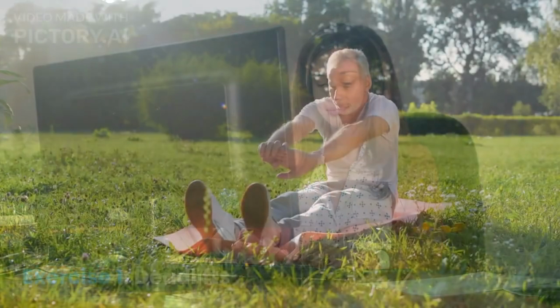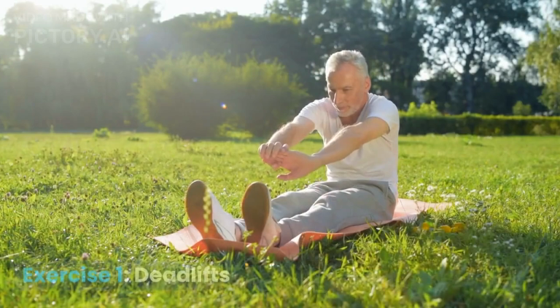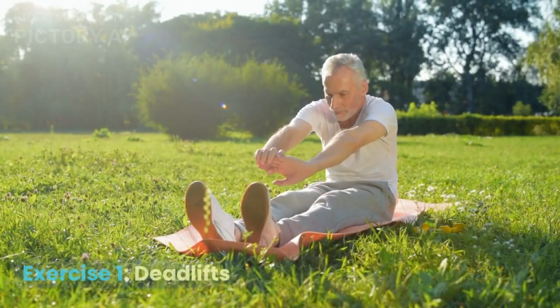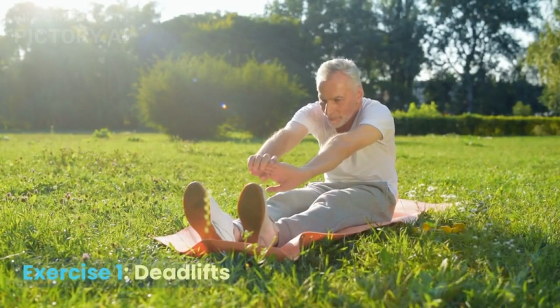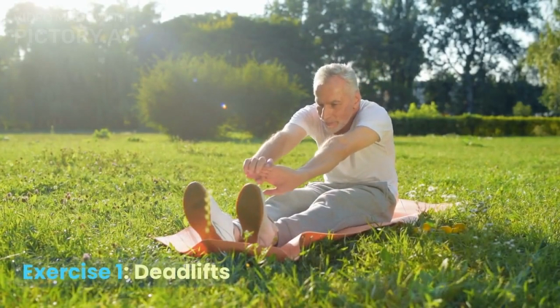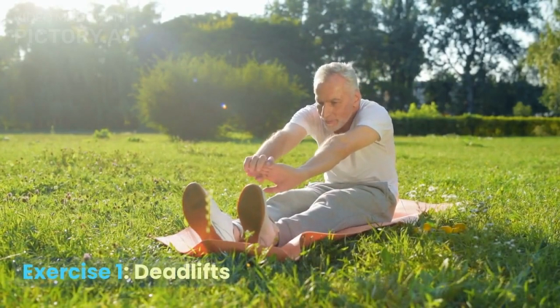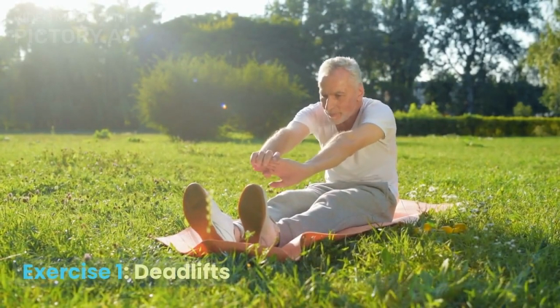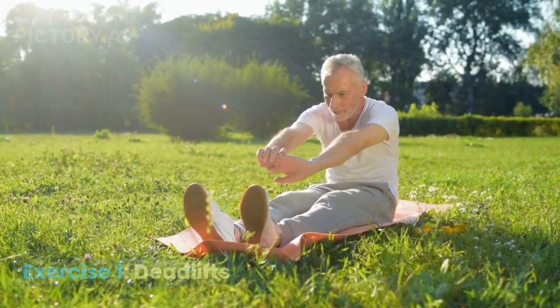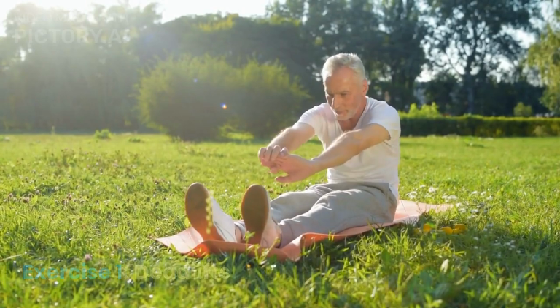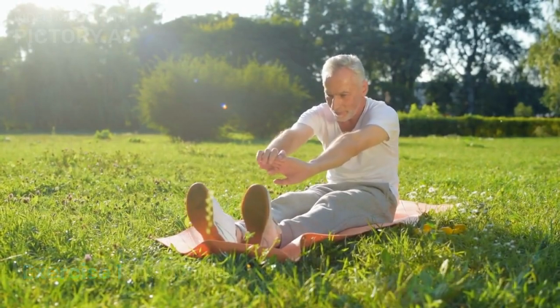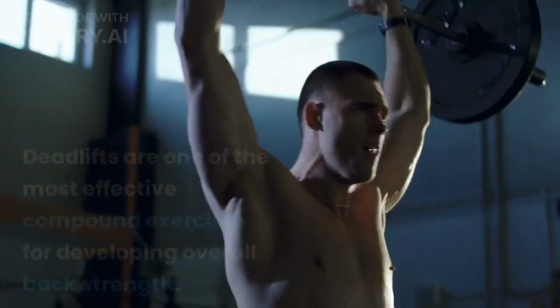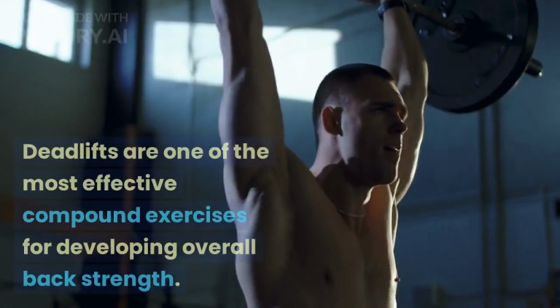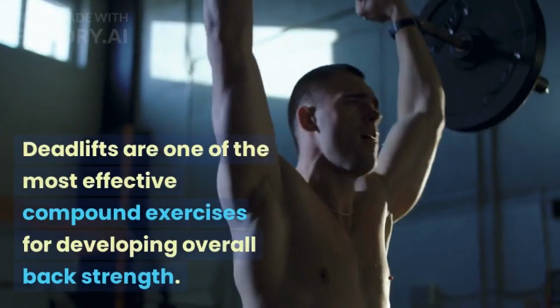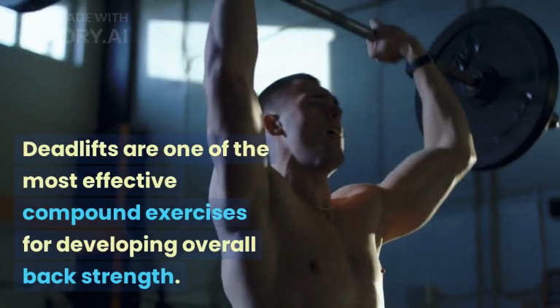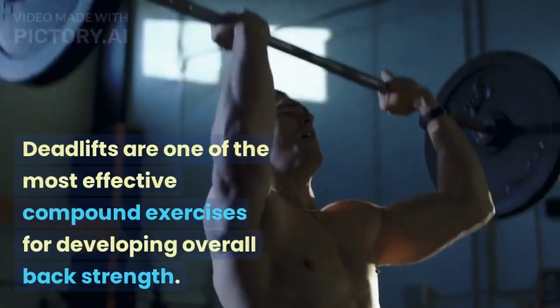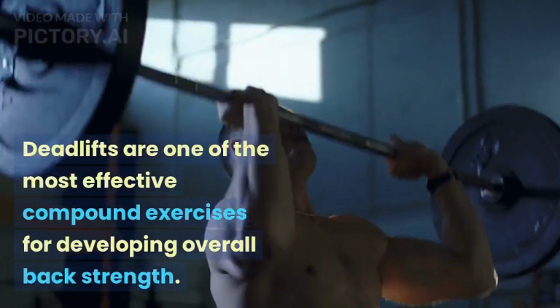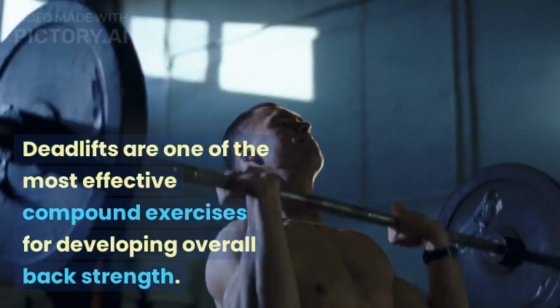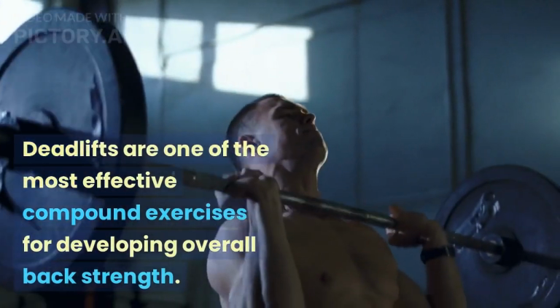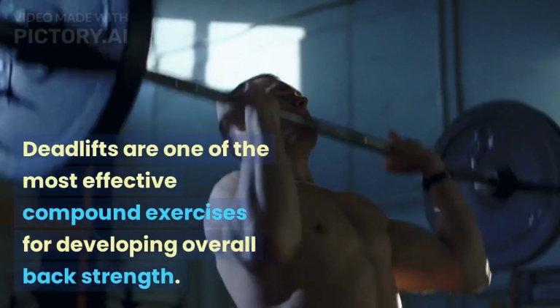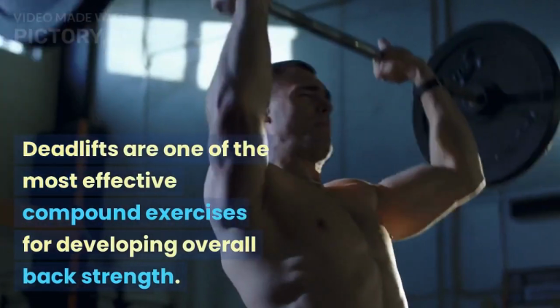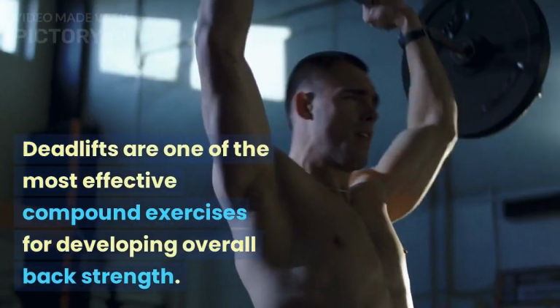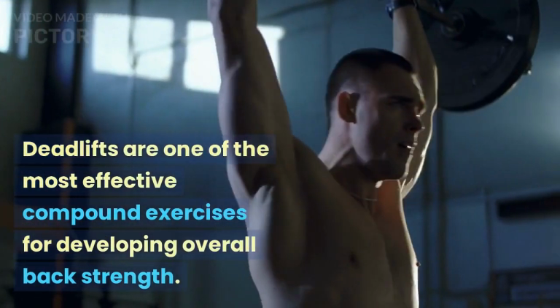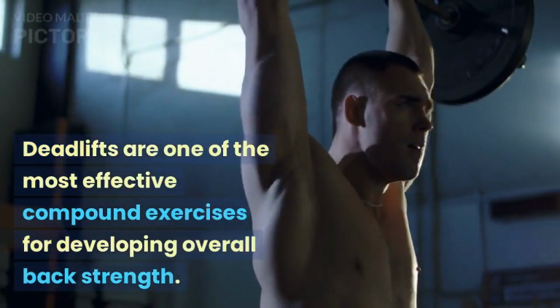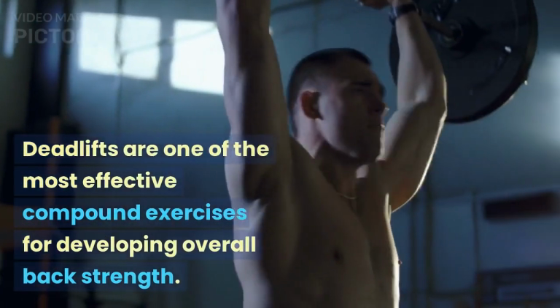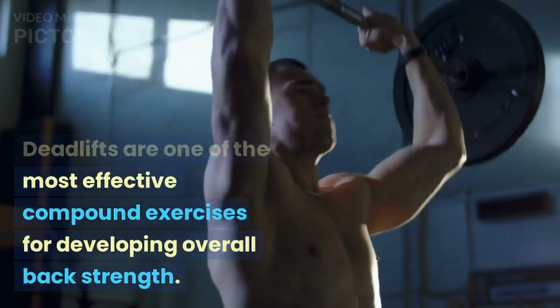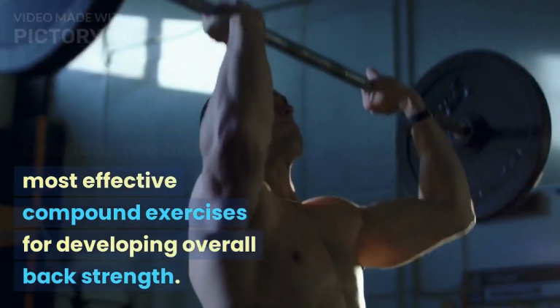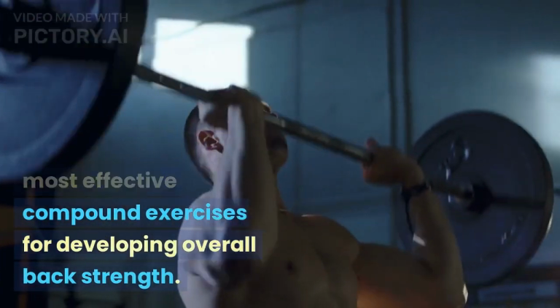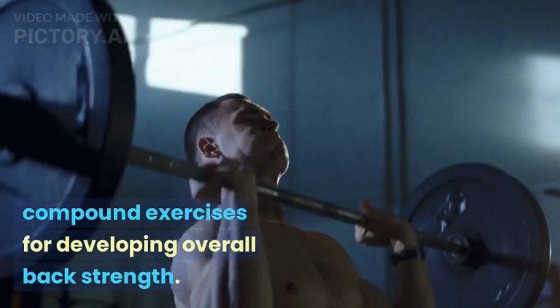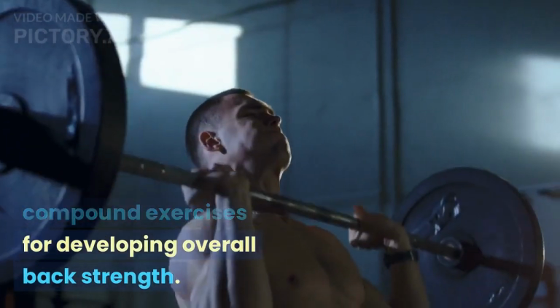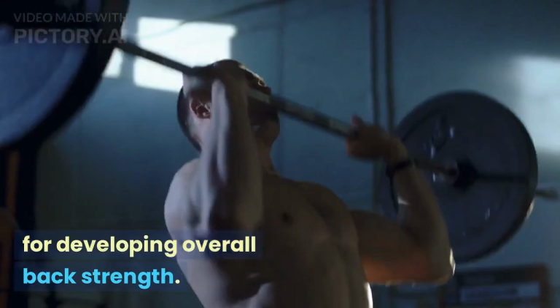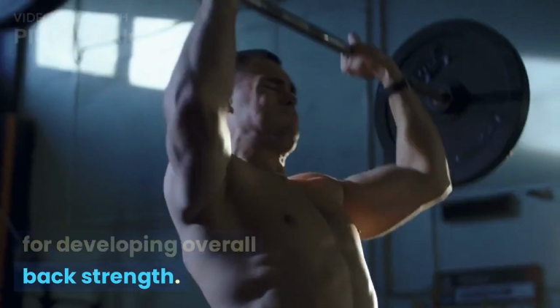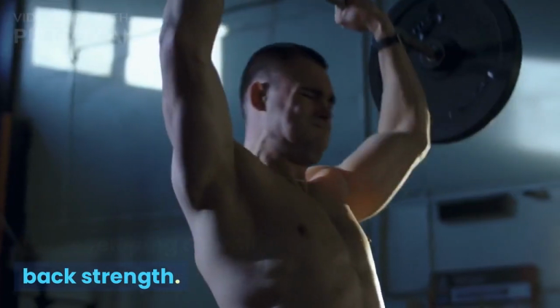Exercise 1: Deadlifts. Deadlifts are one of the most effective compound exercises for developing overall back strength.